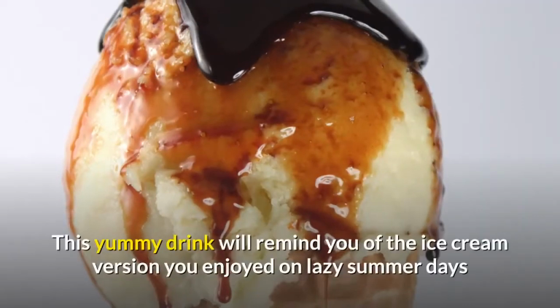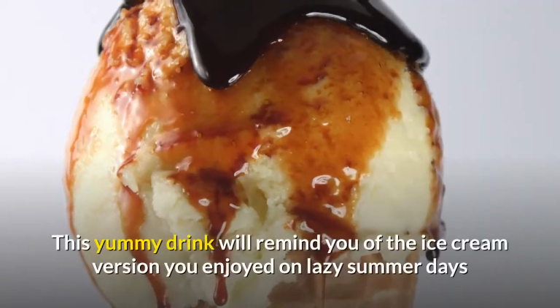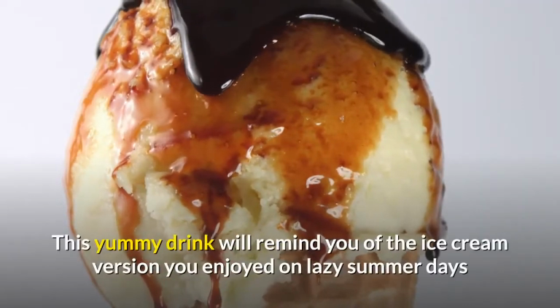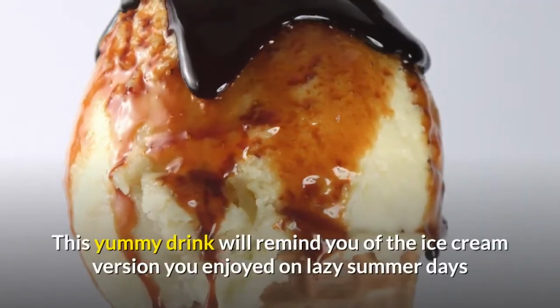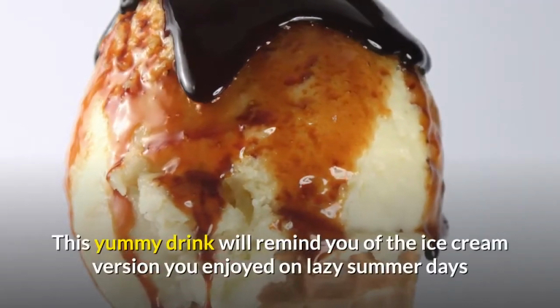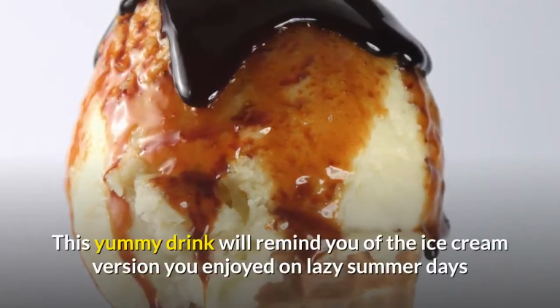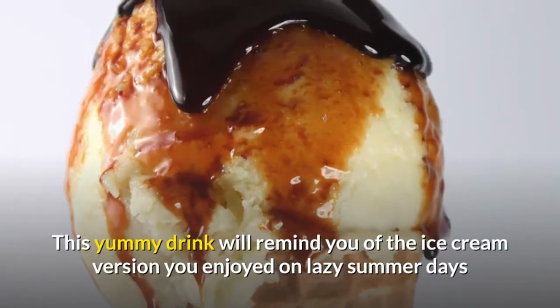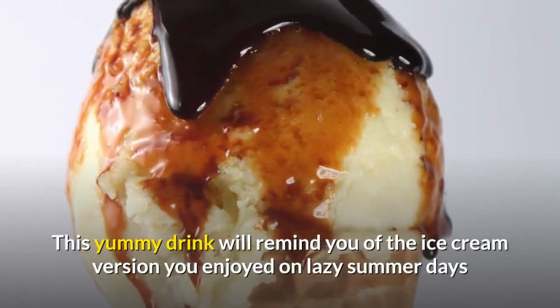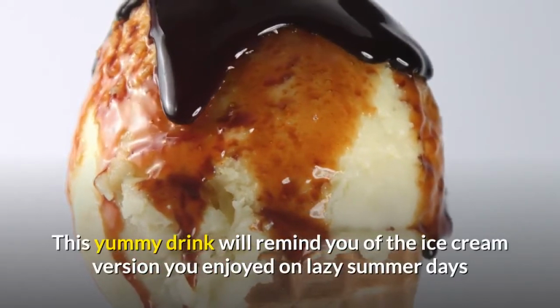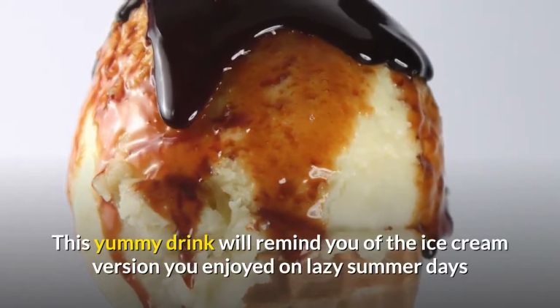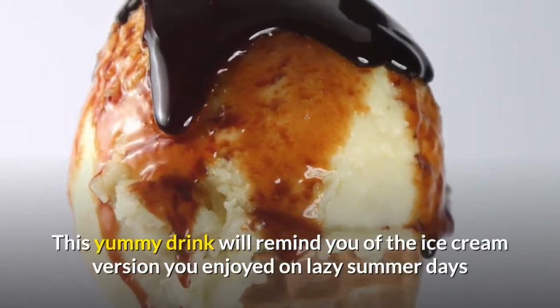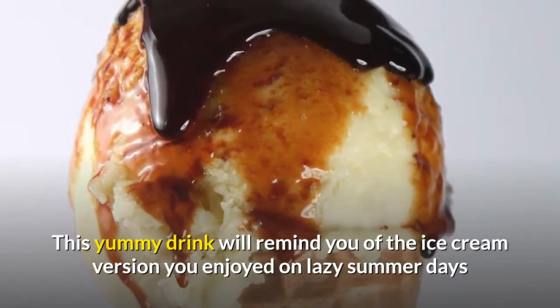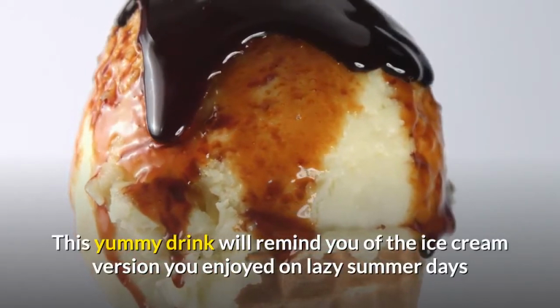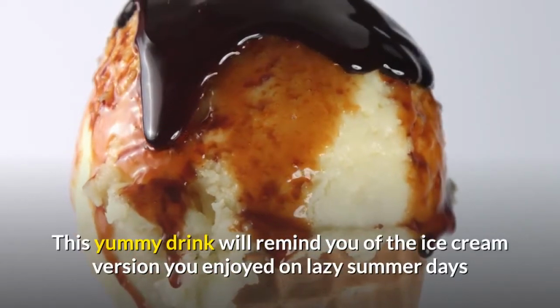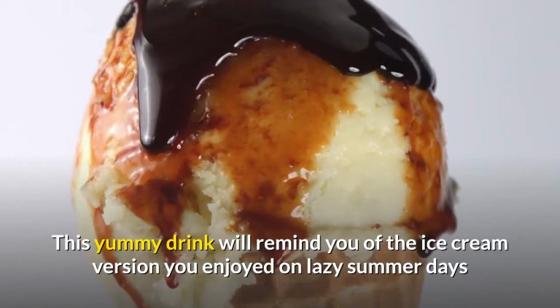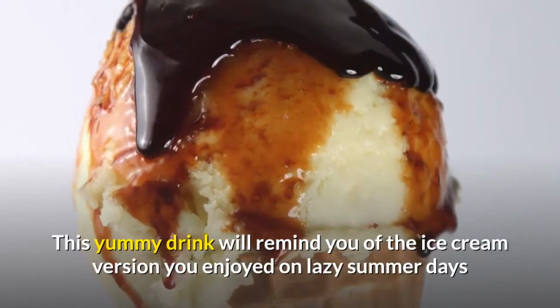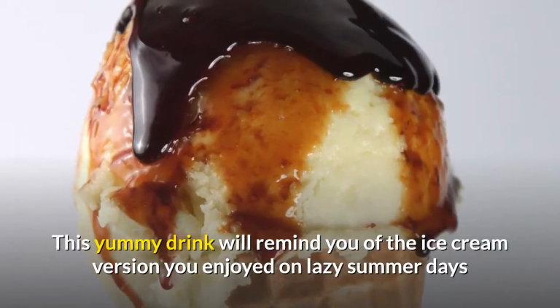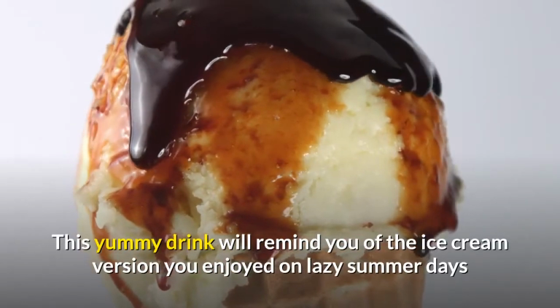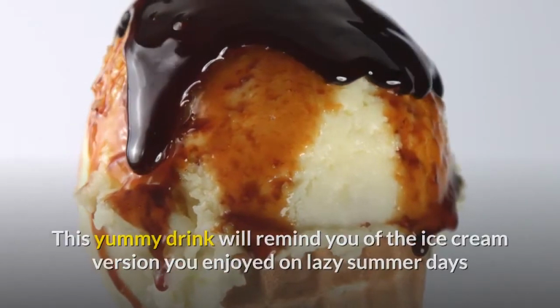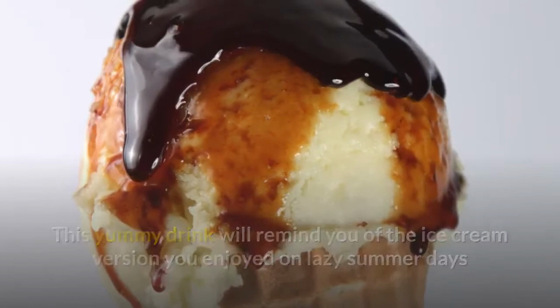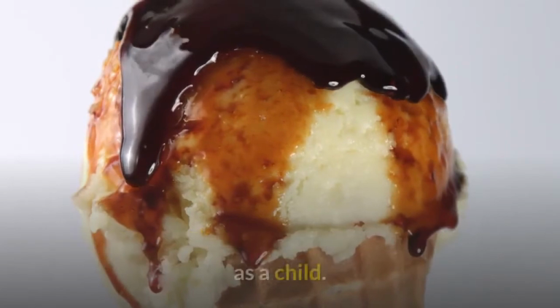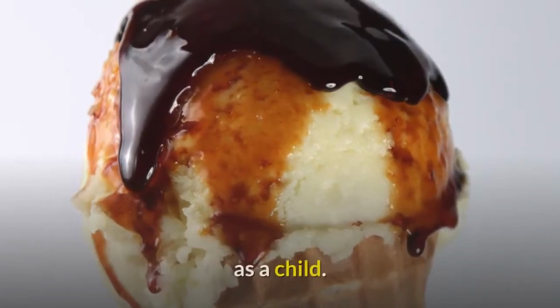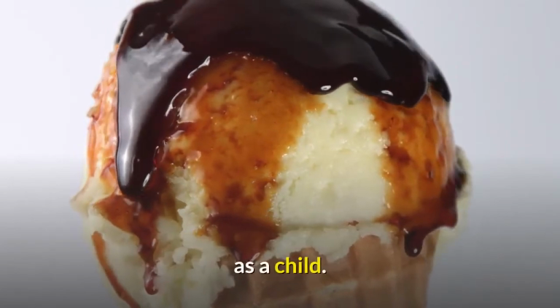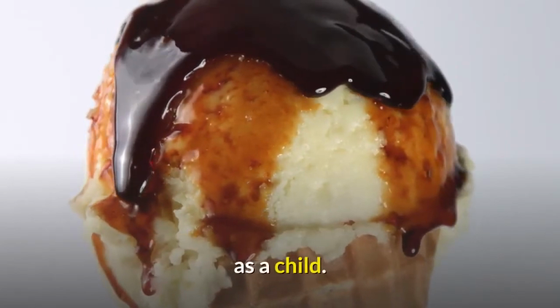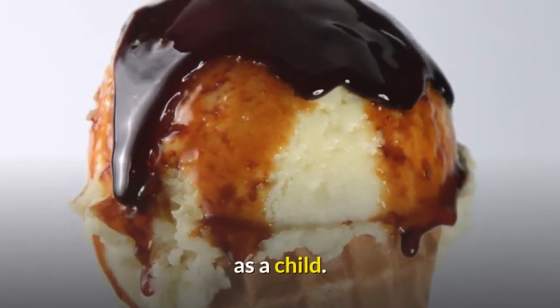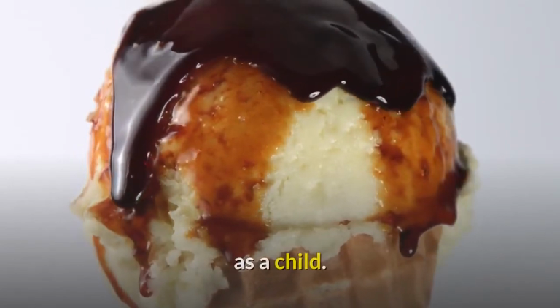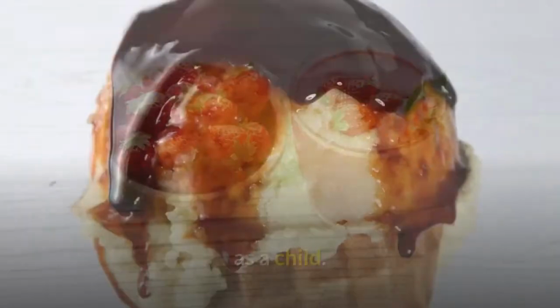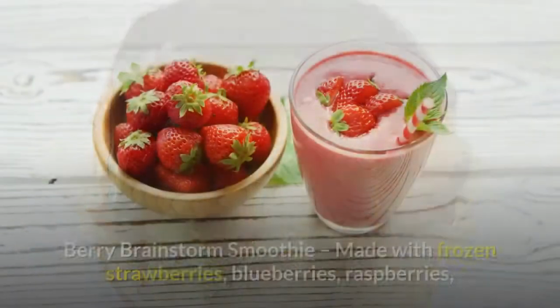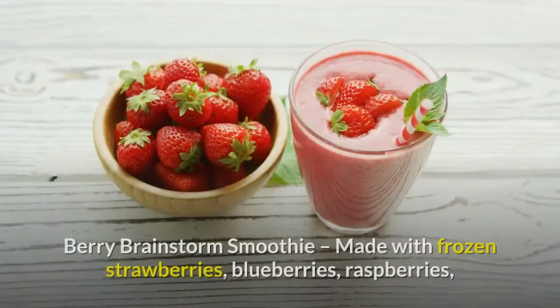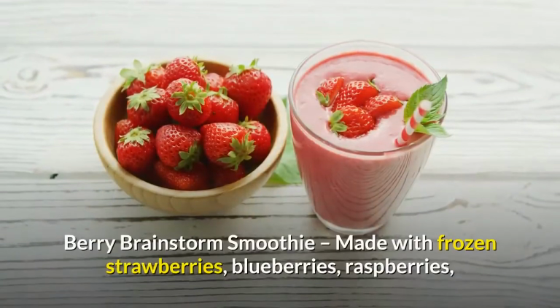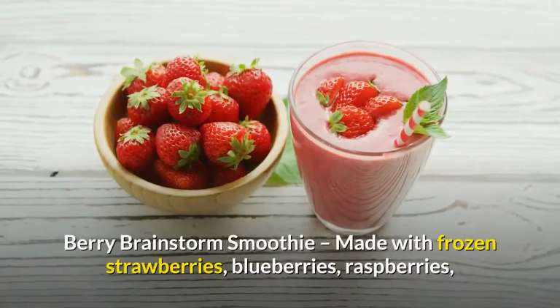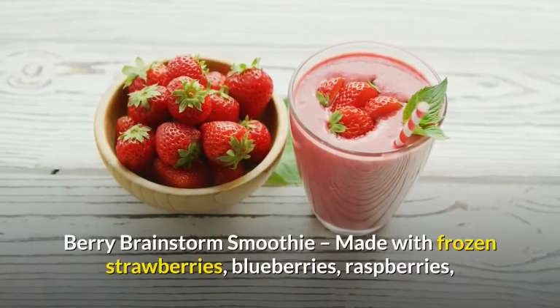This yummy drink will remind you of the ice cream version you enjoyed on lazy summer days as a child.